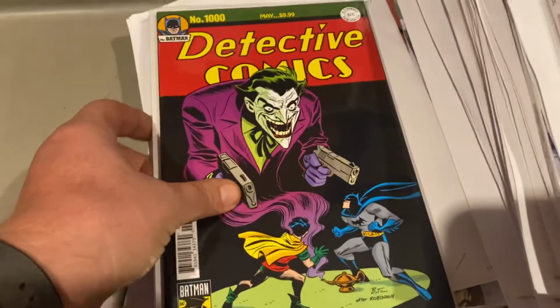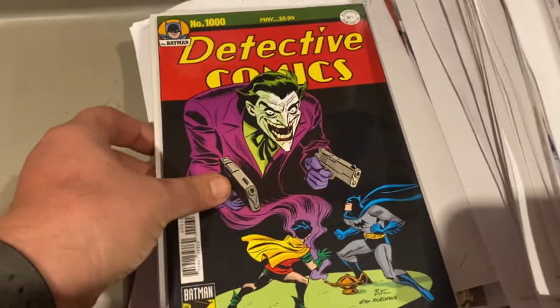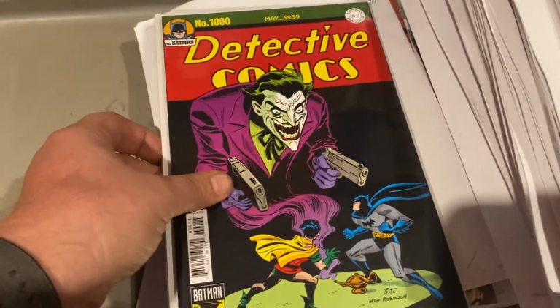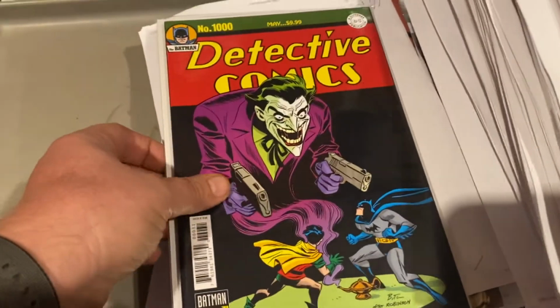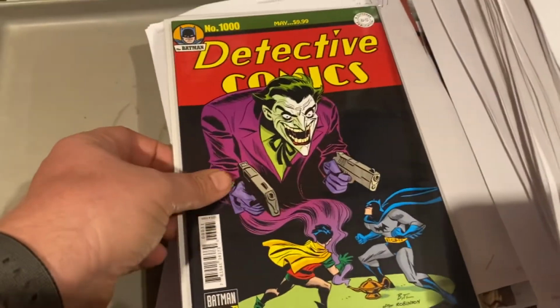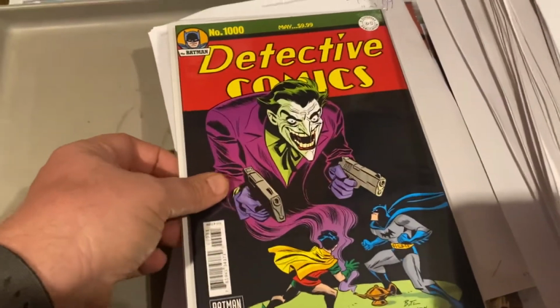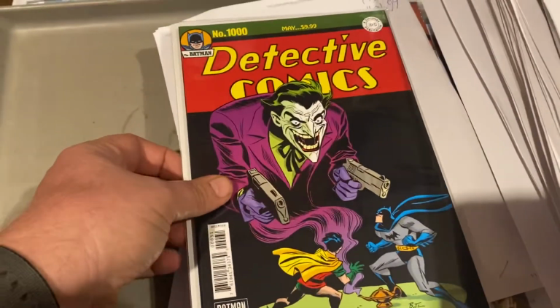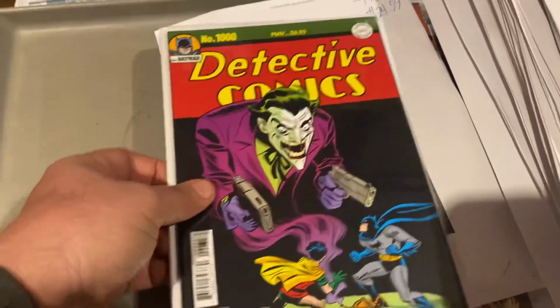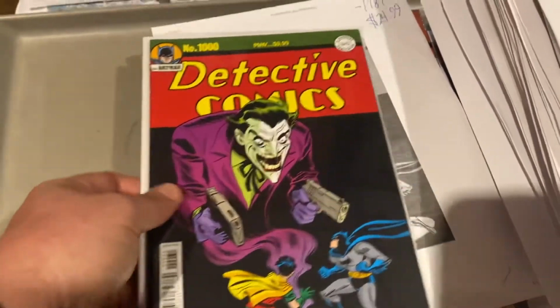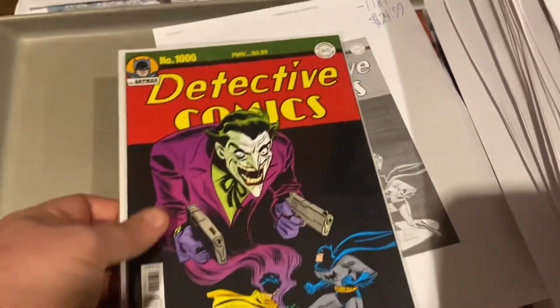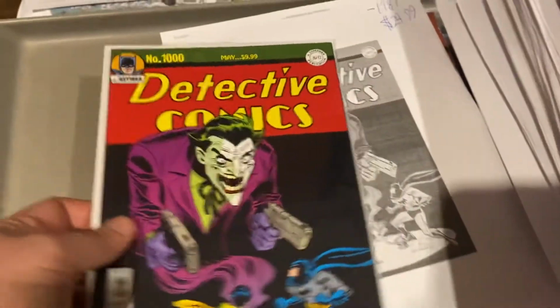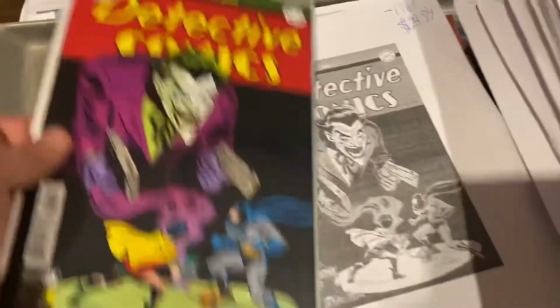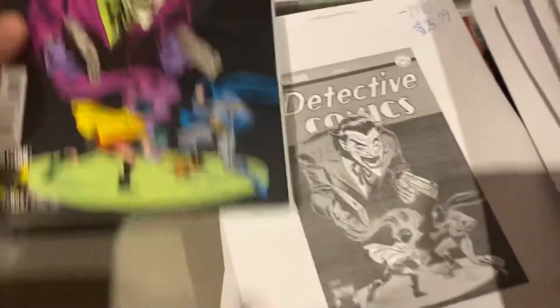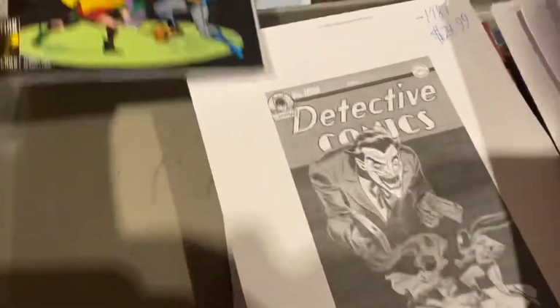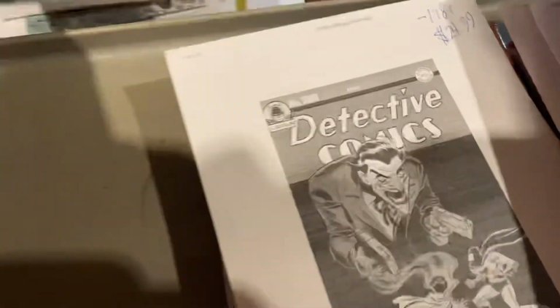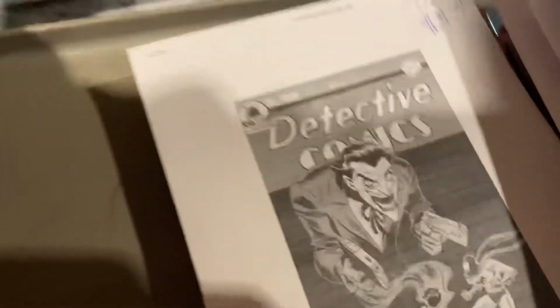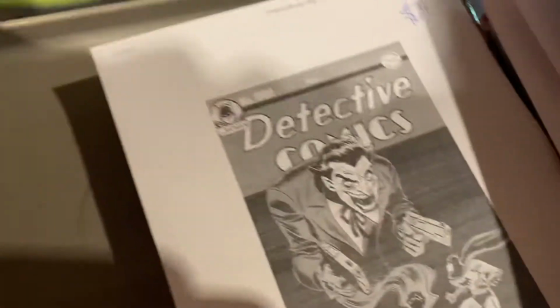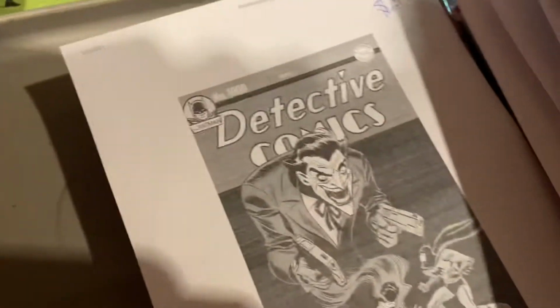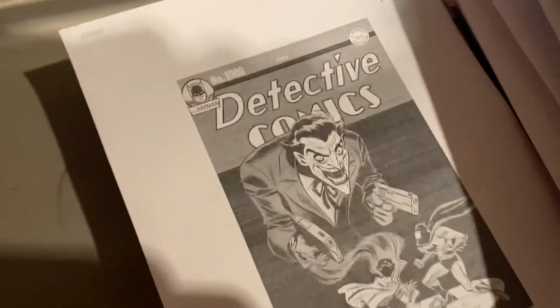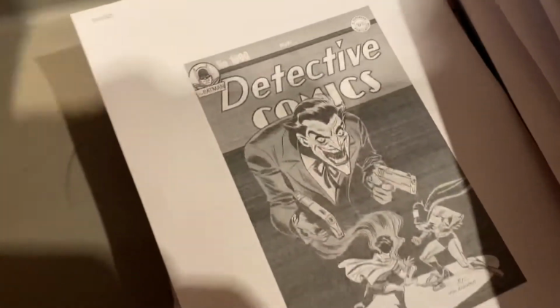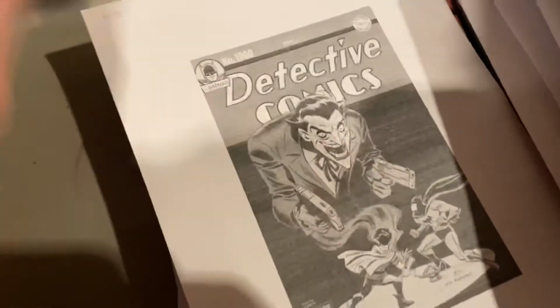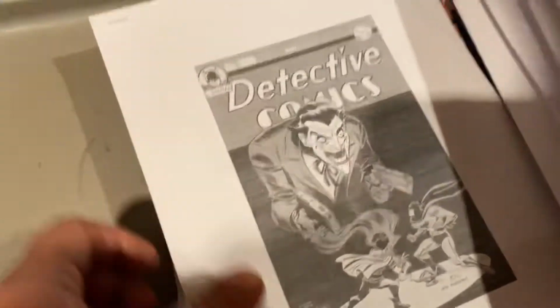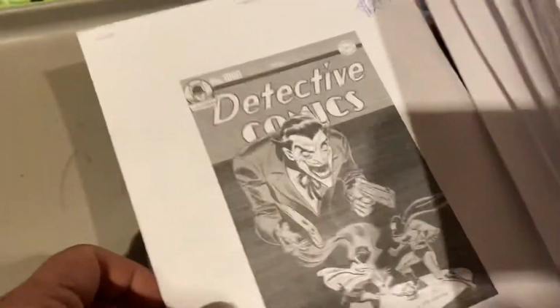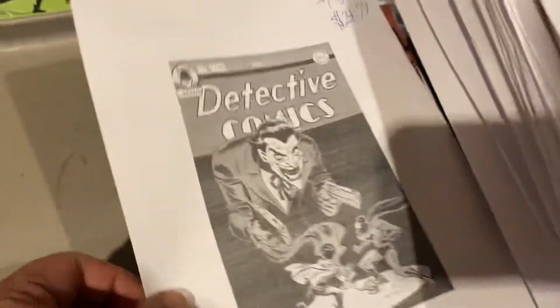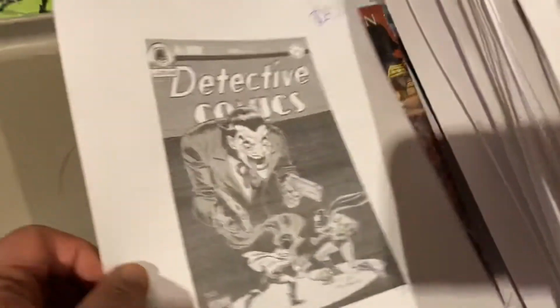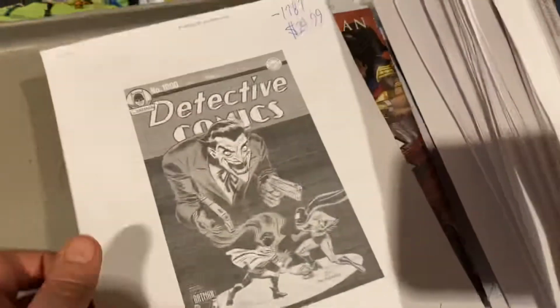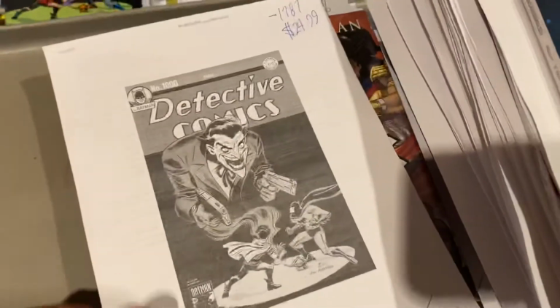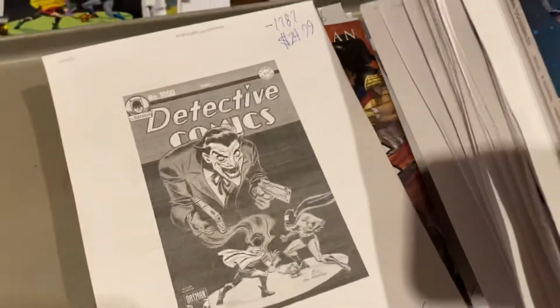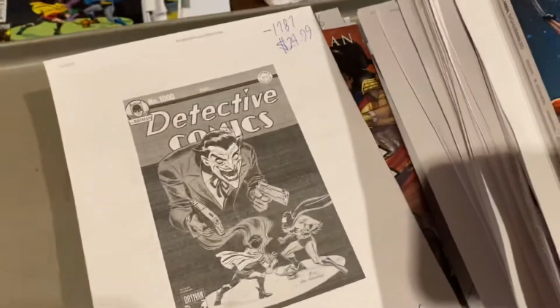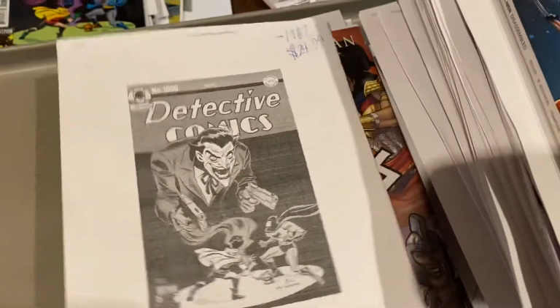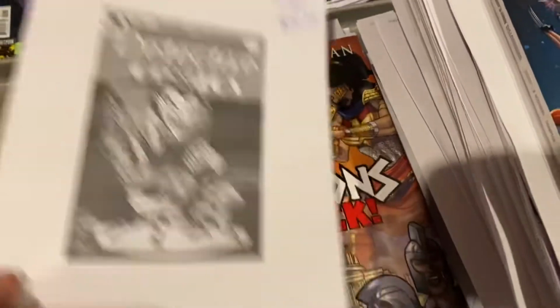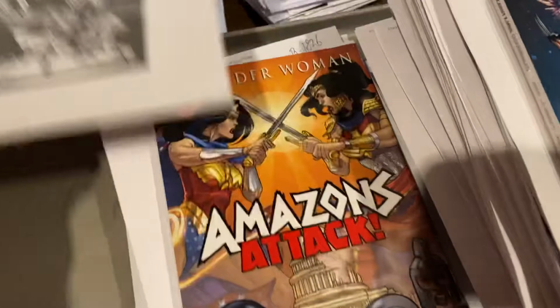Detective Comics $1,000, Joker cover — $24.99.